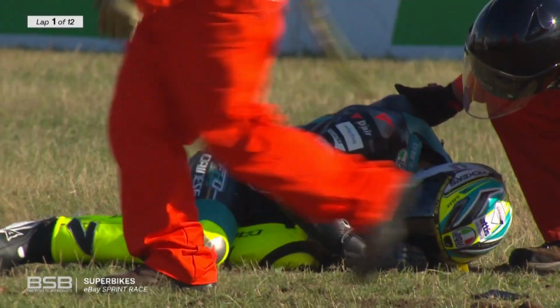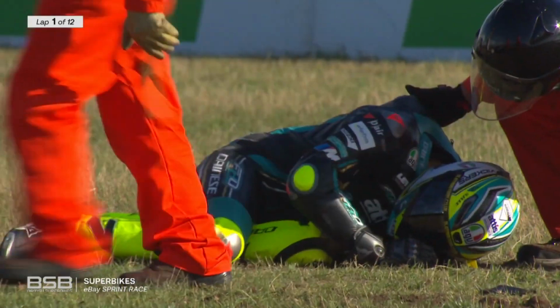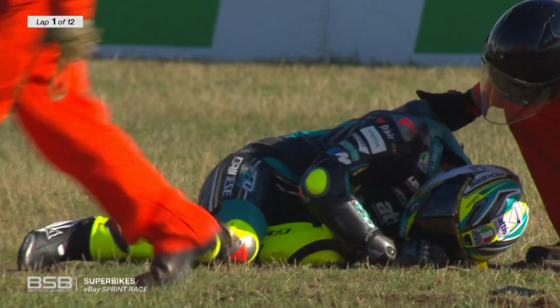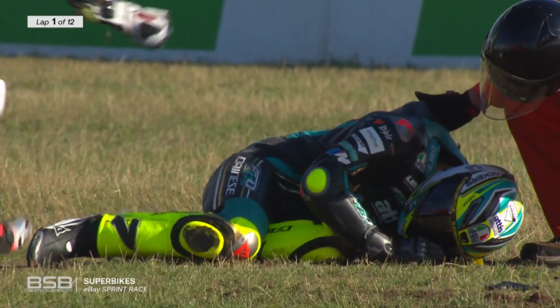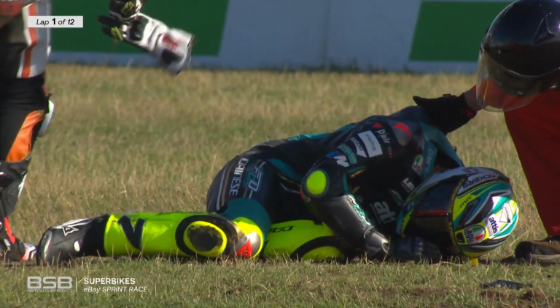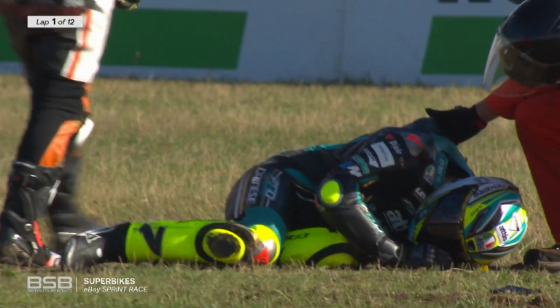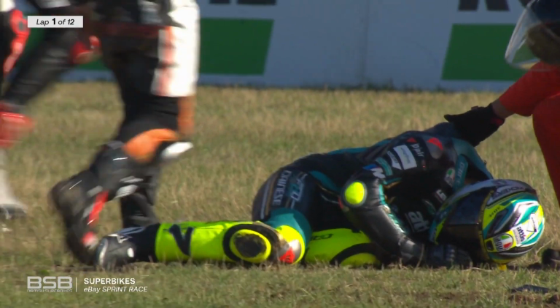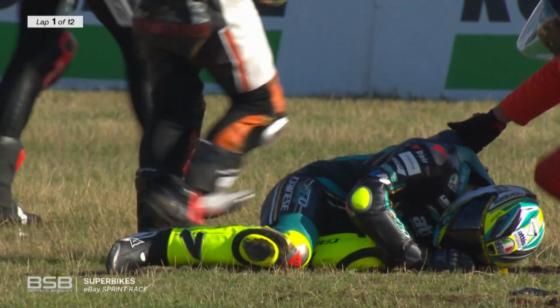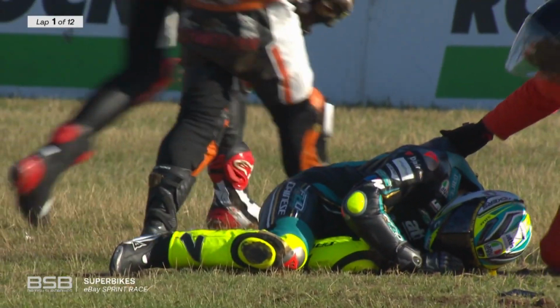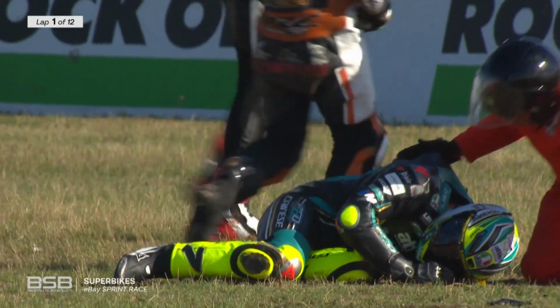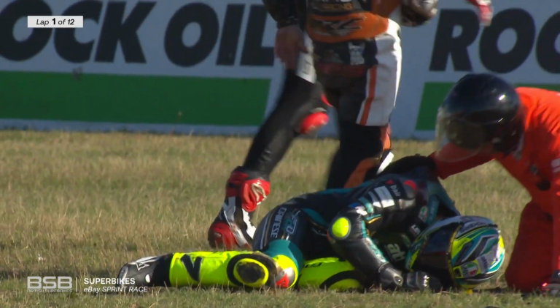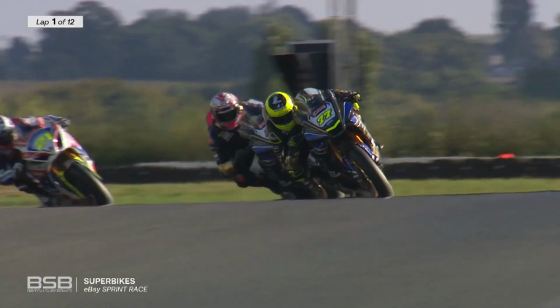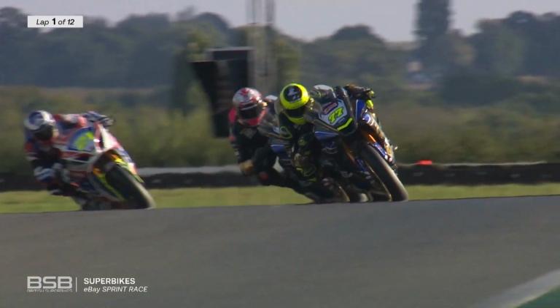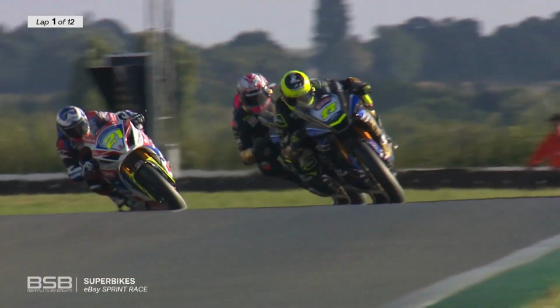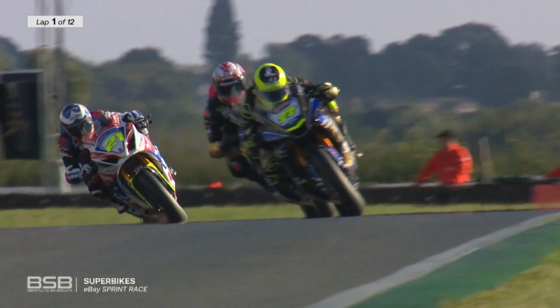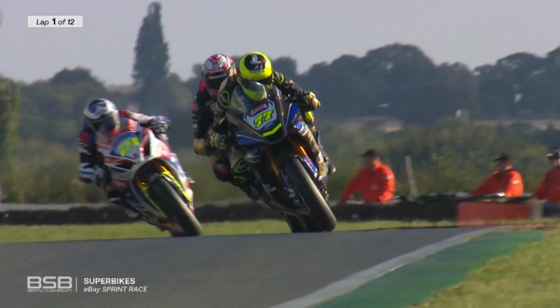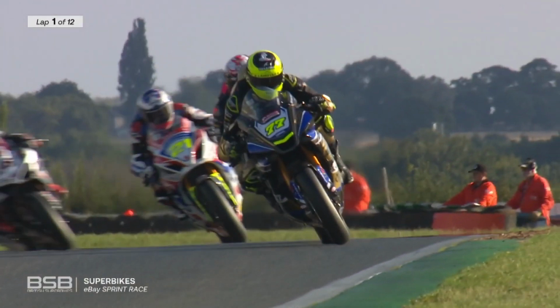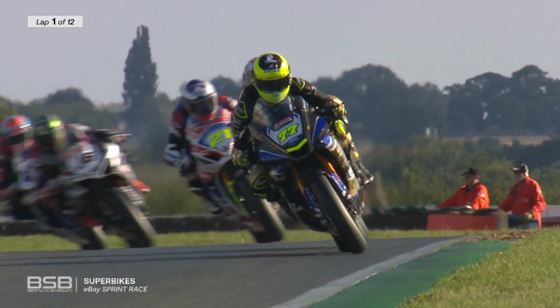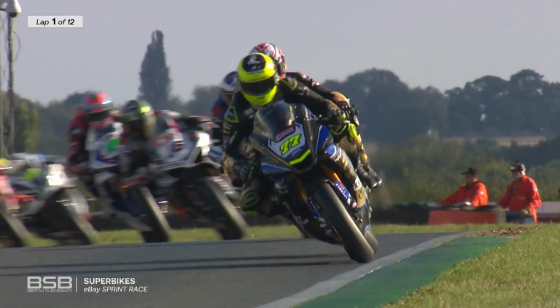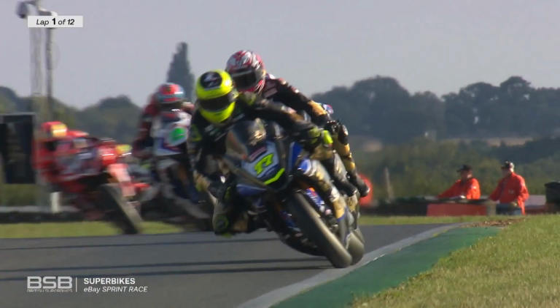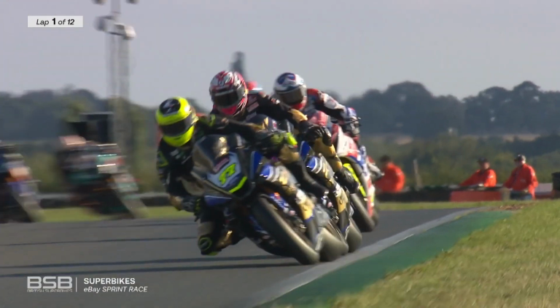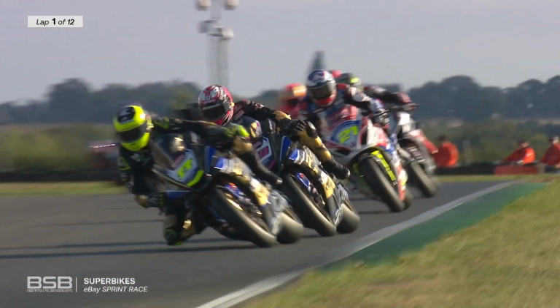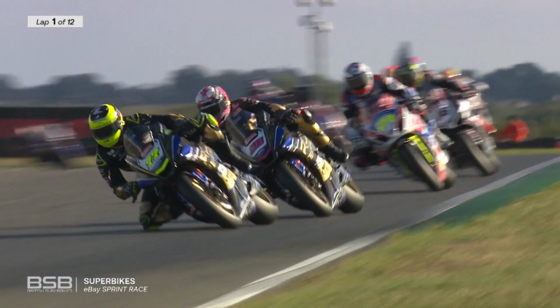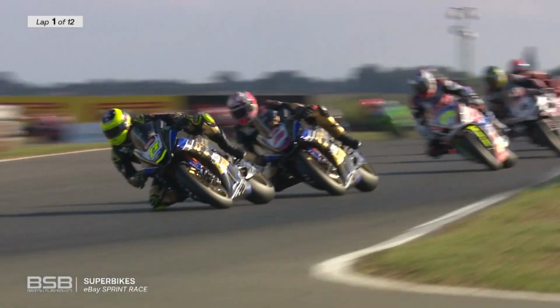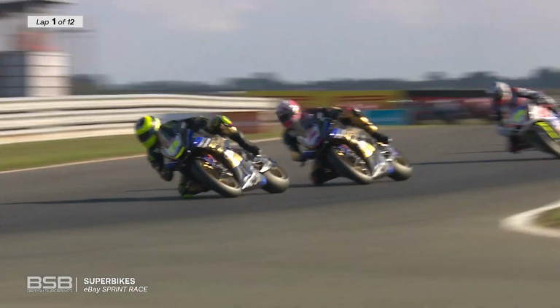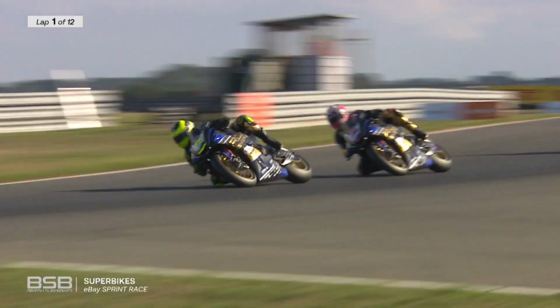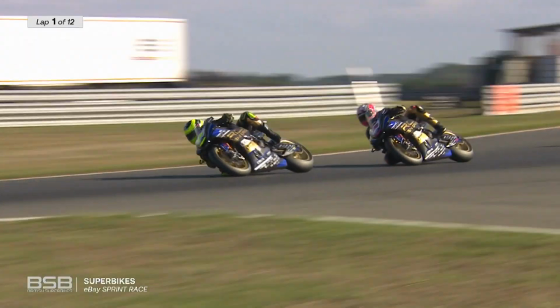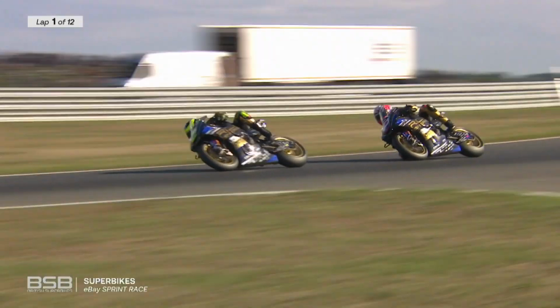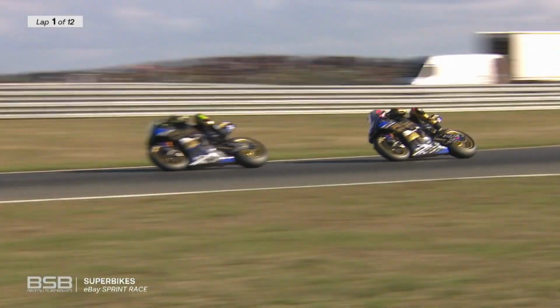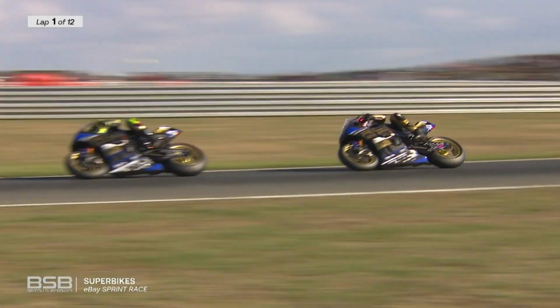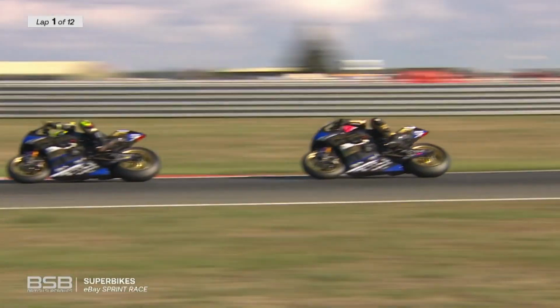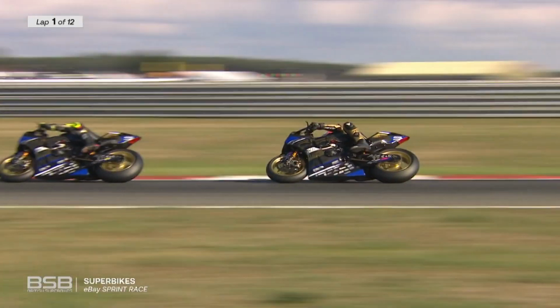He'd also qualified poorly. I hope Ryan's OK. This one looks nasty. Is that Josh Owens as well? It looks like Josh Owens is involved as well.